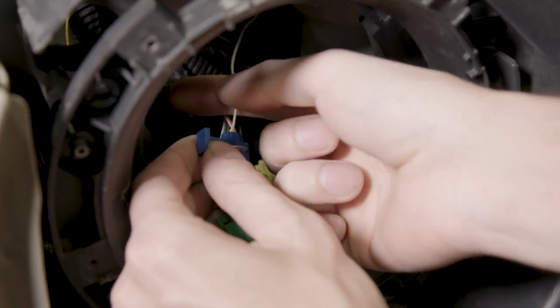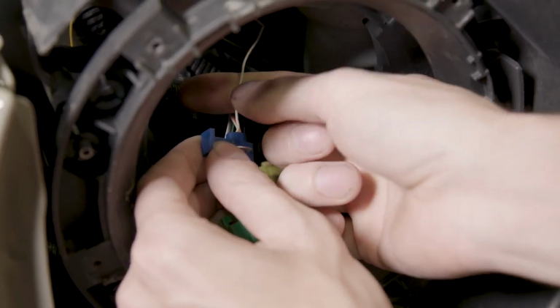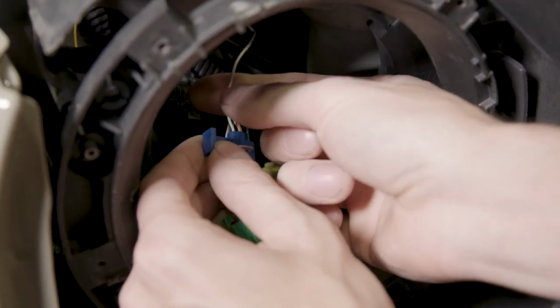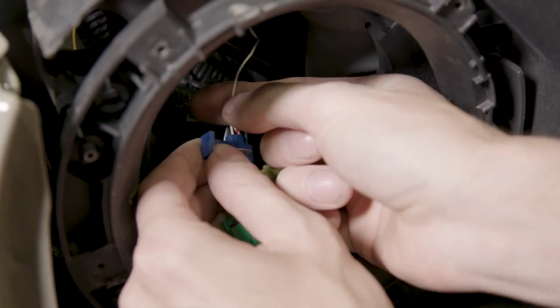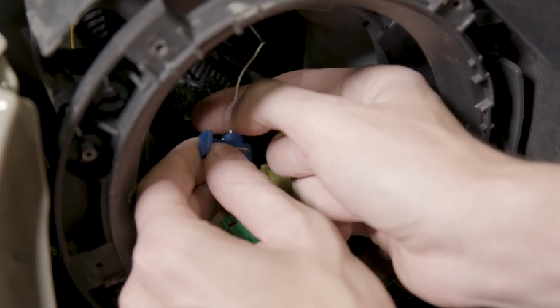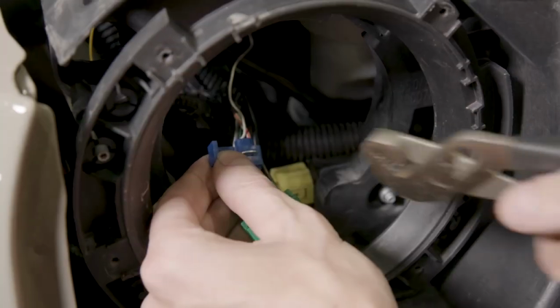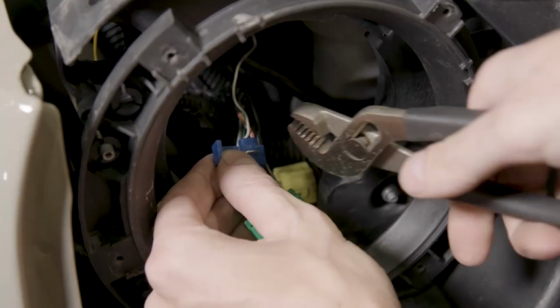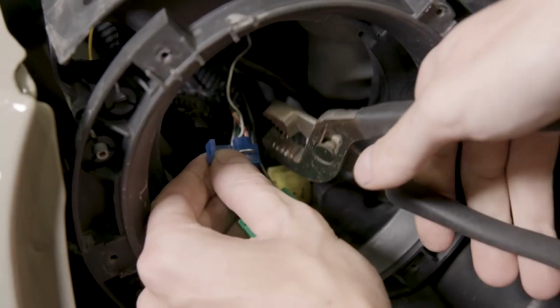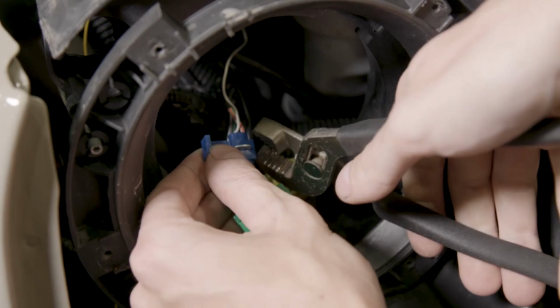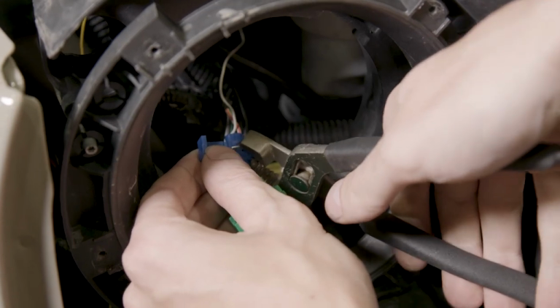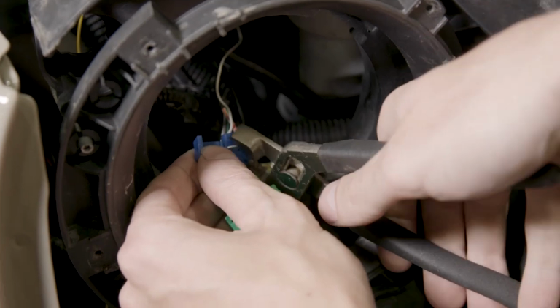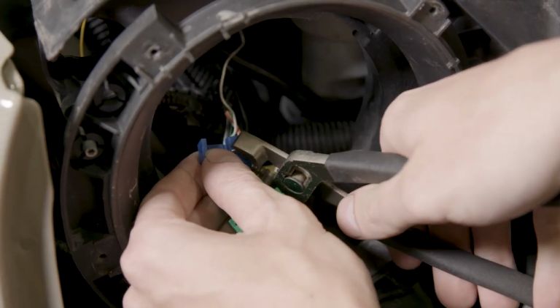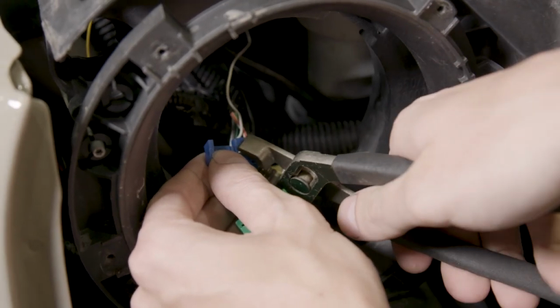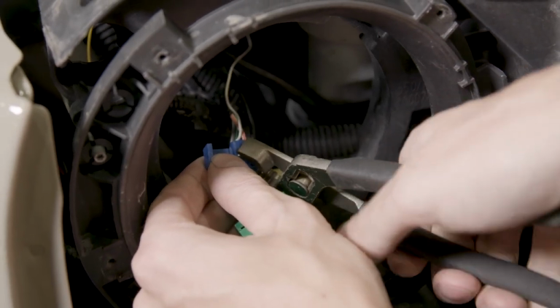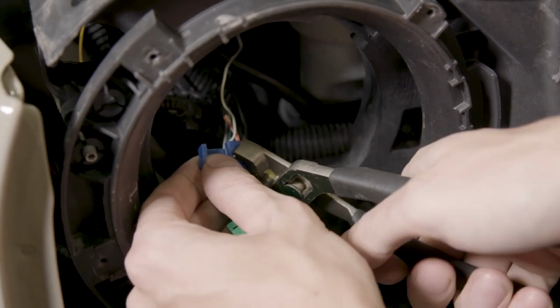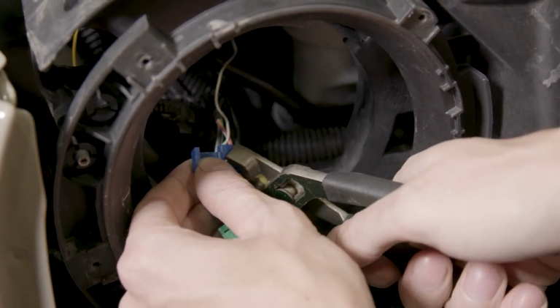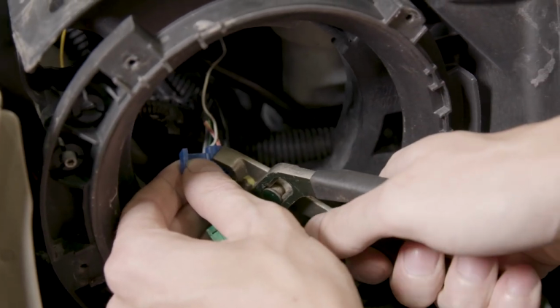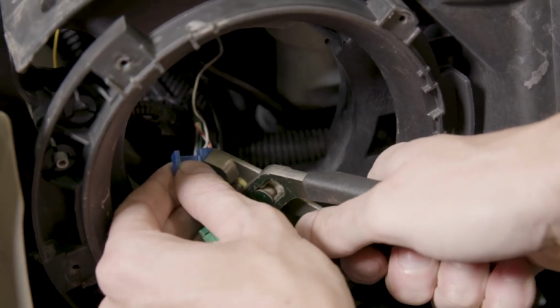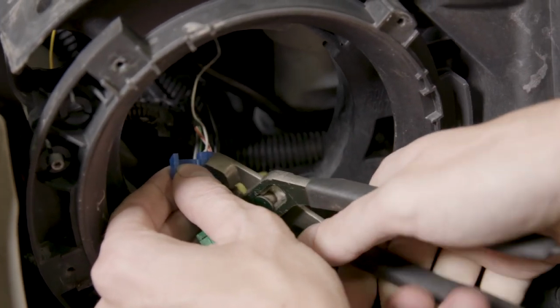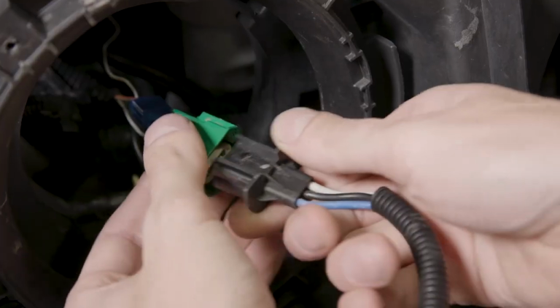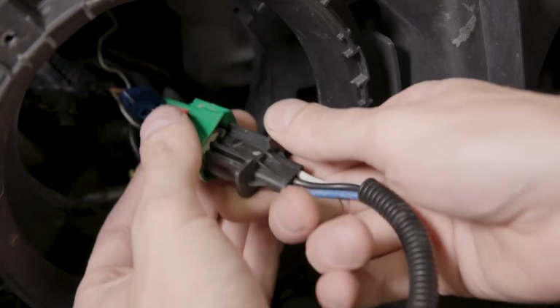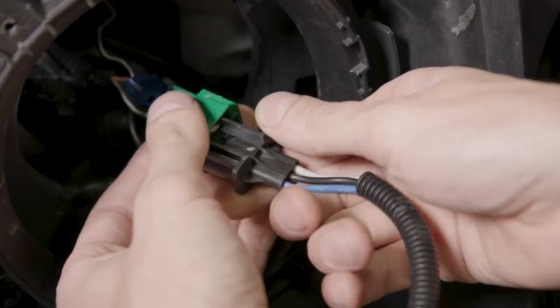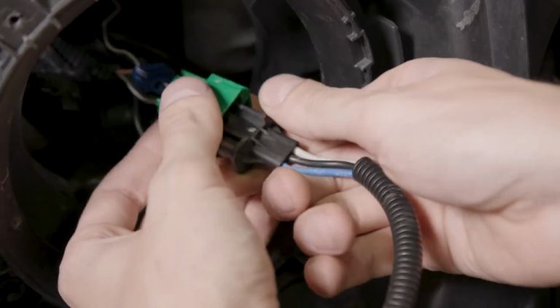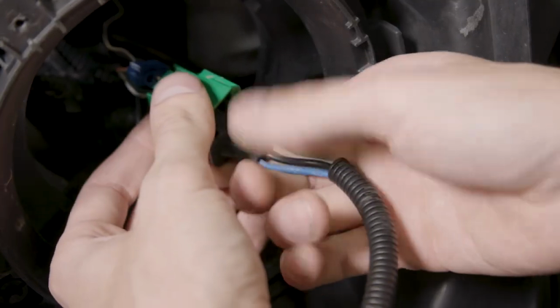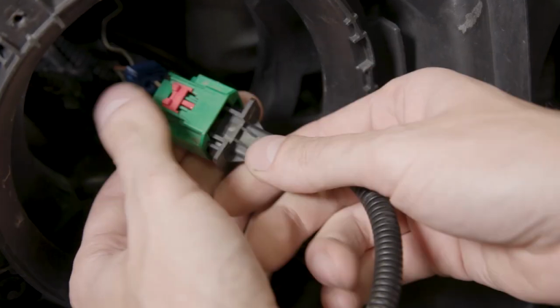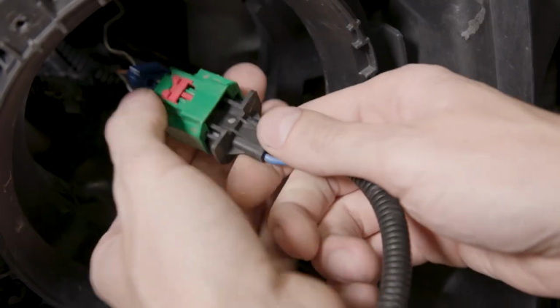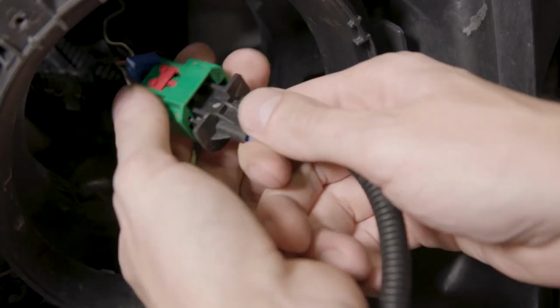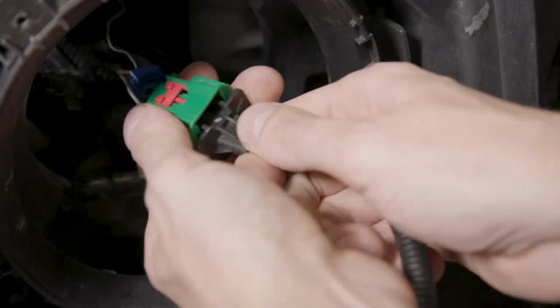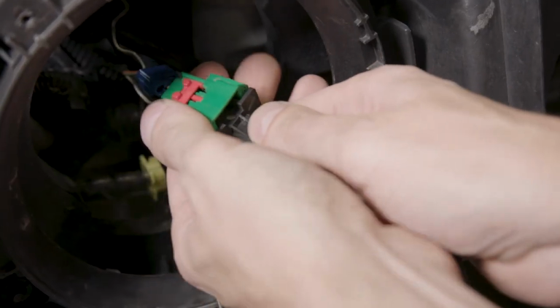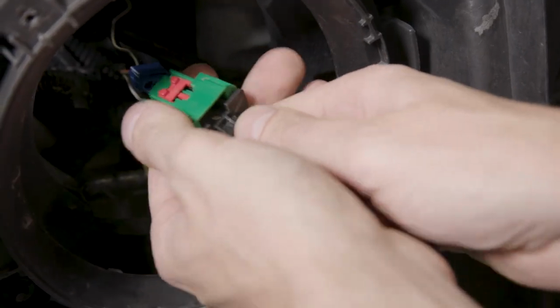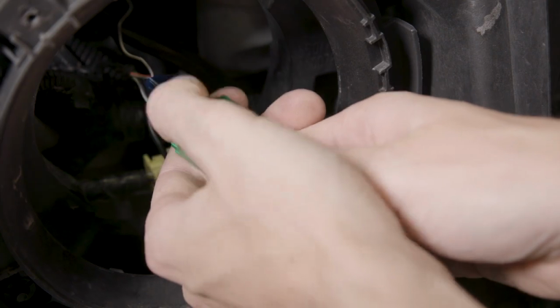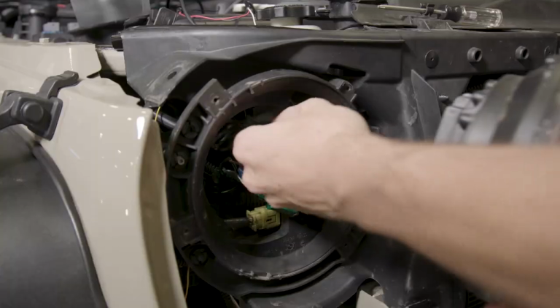This will ensure that the grille DRL turns off when the headlights are on. Once the white wire is connected, you can reinstall the headlight assembly.